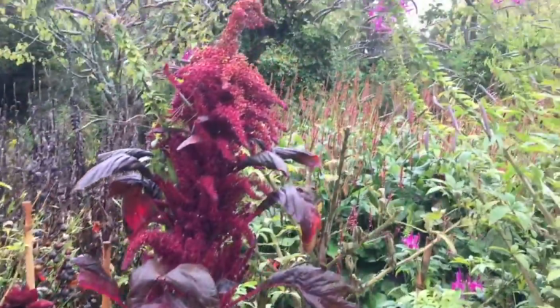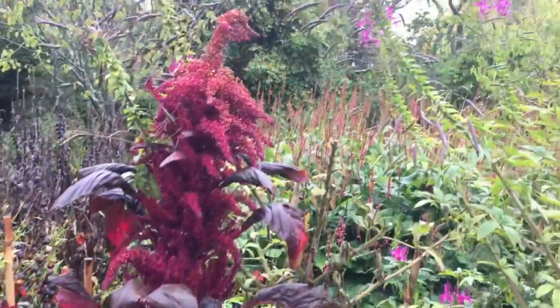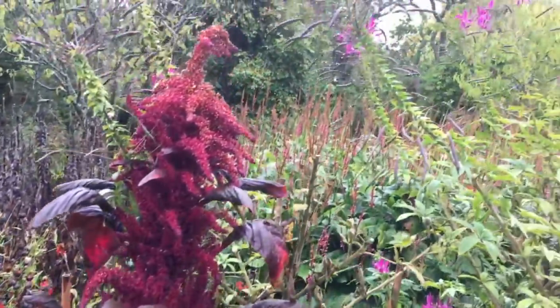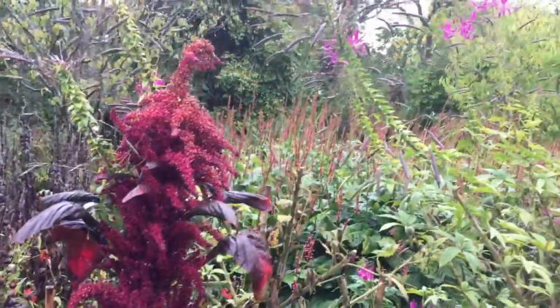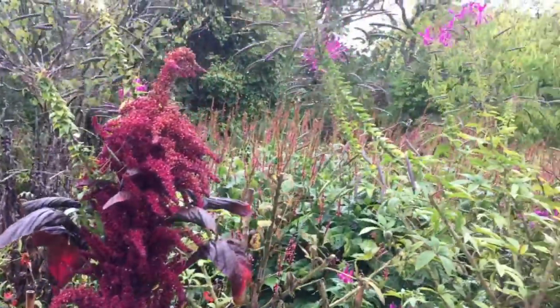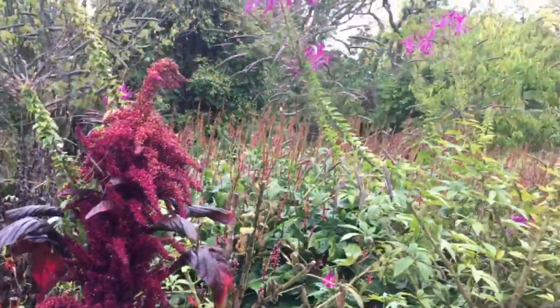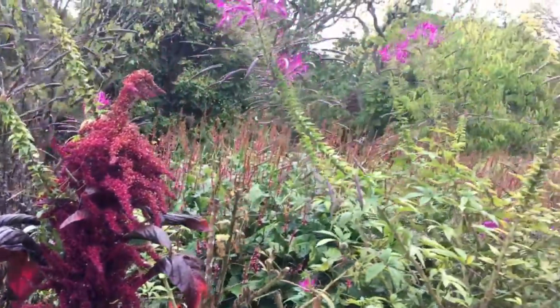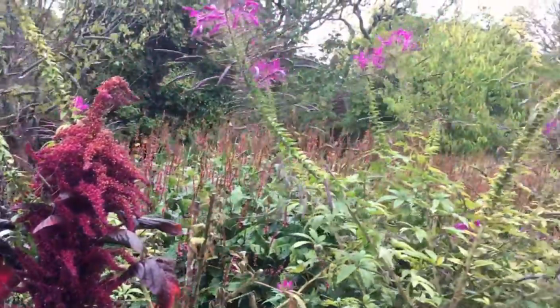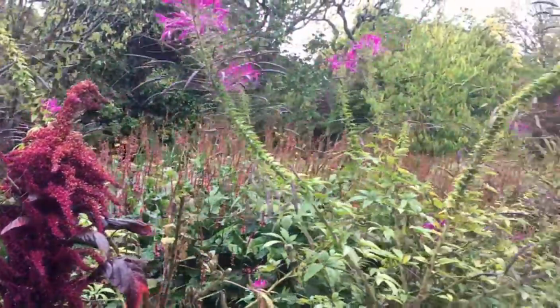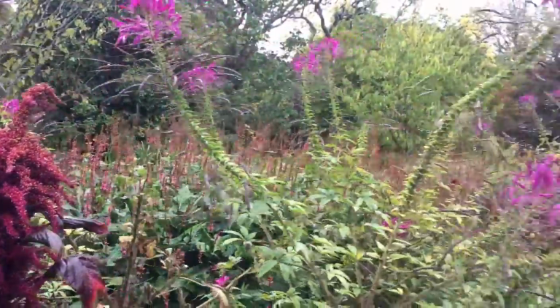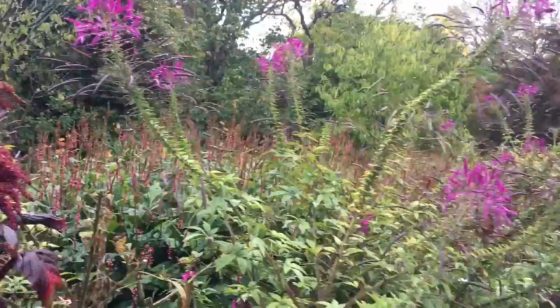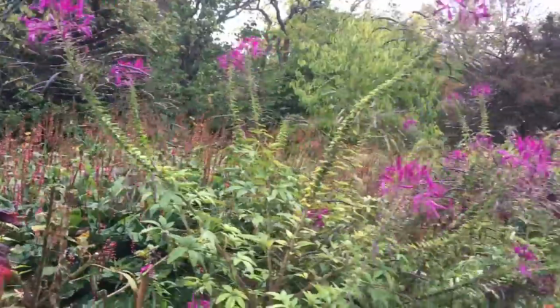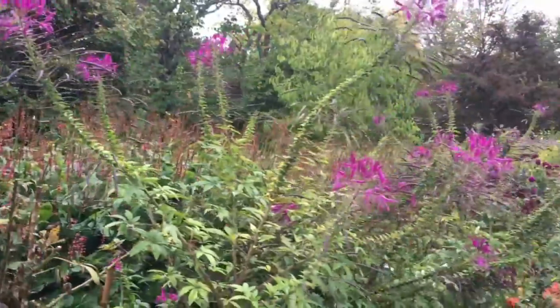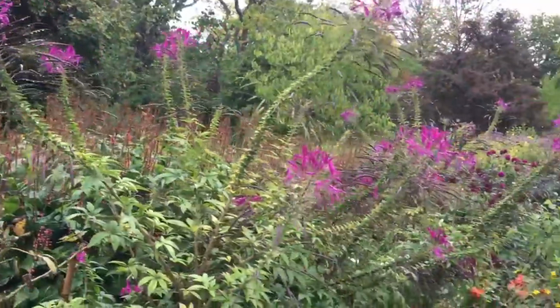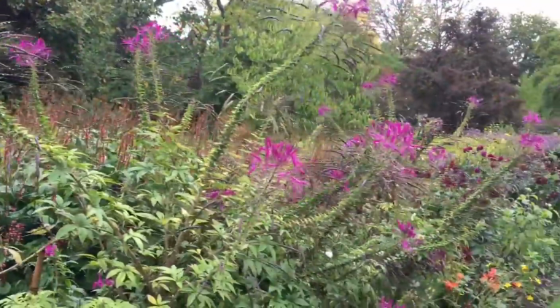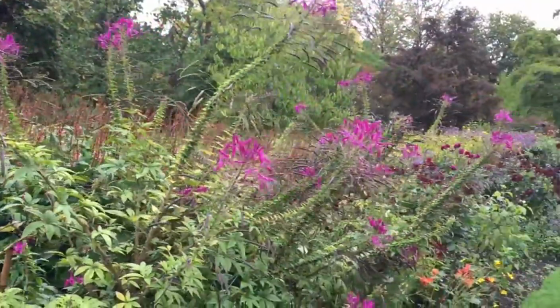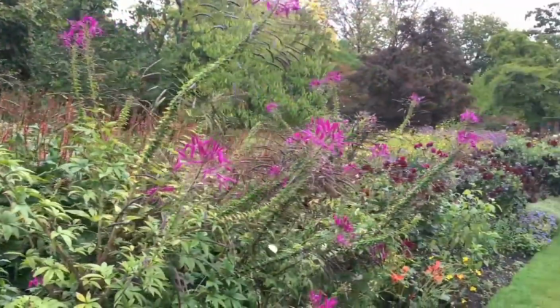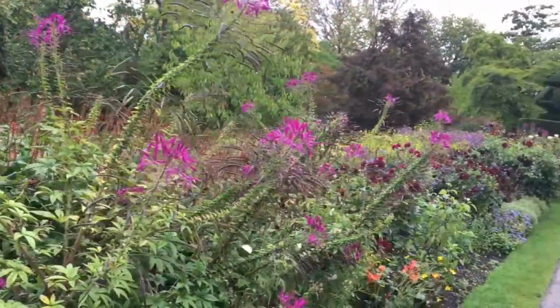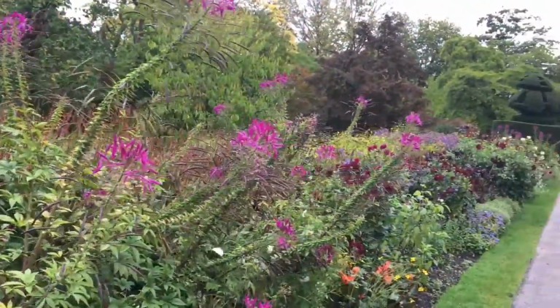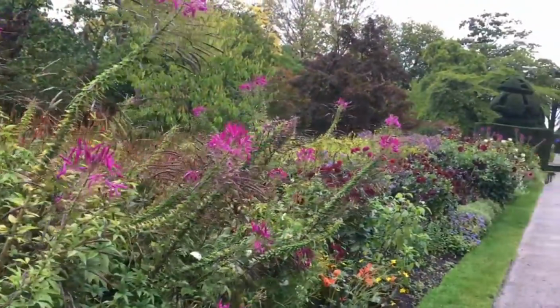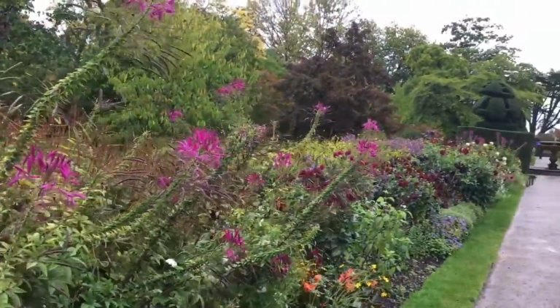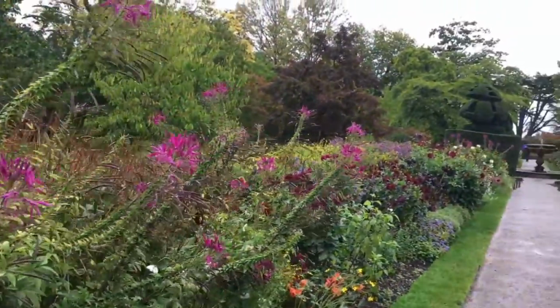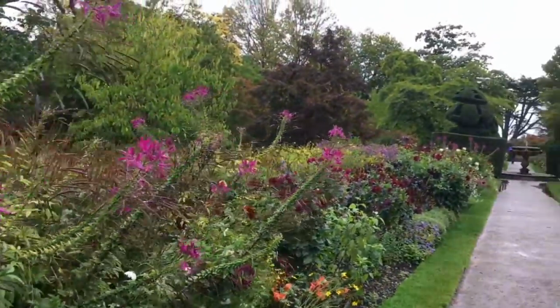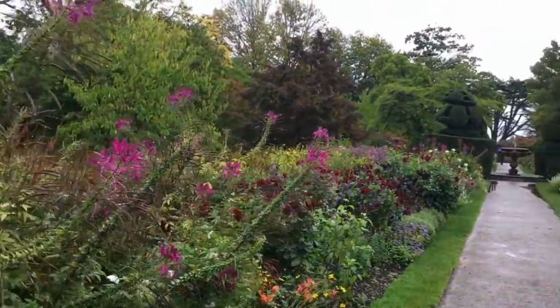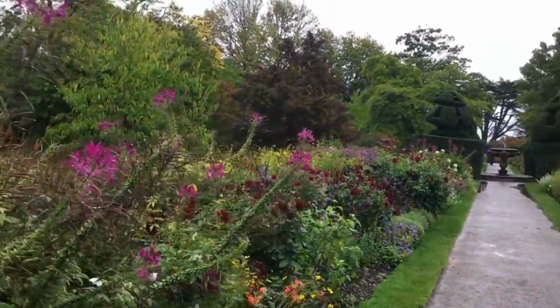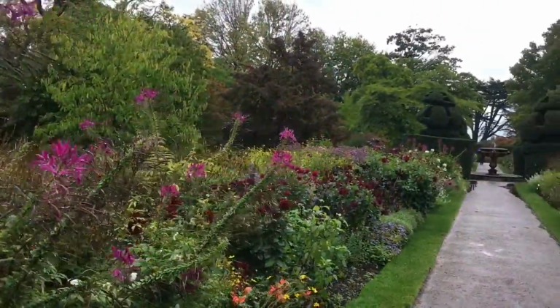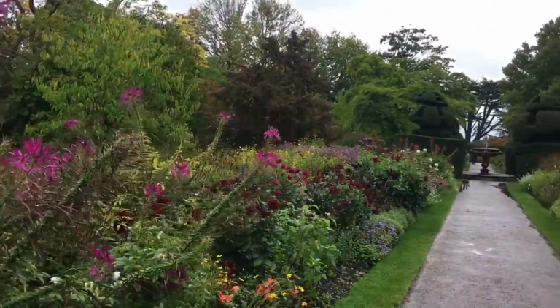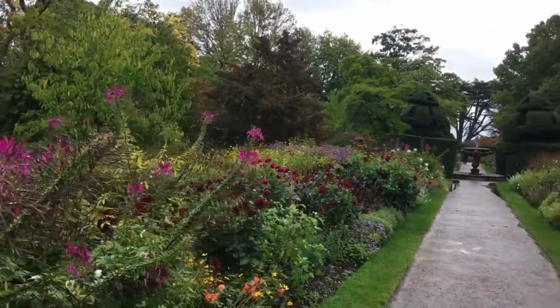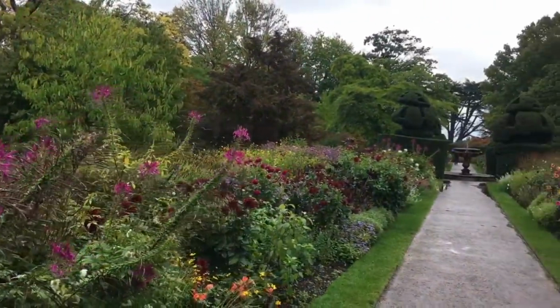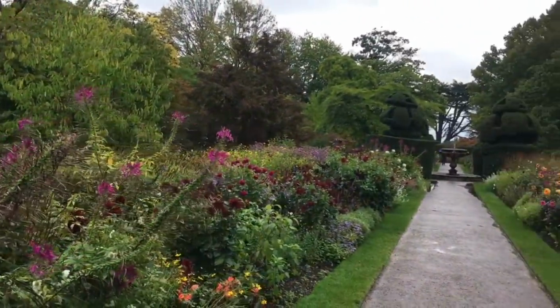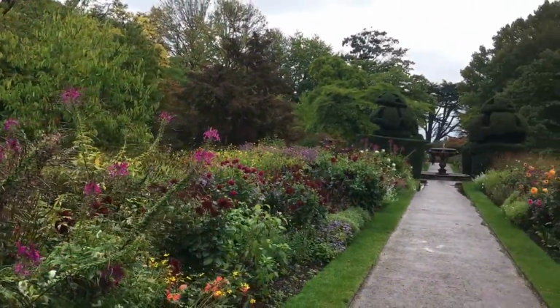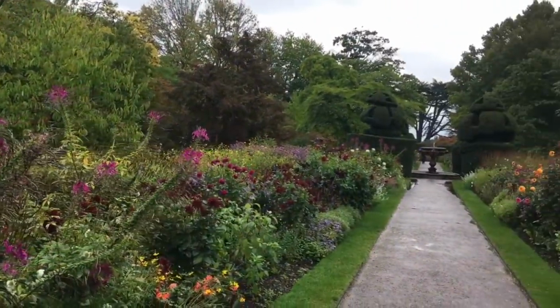This is amaryllis, which brings a lot of texture.